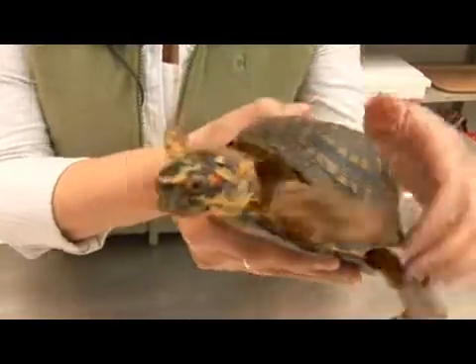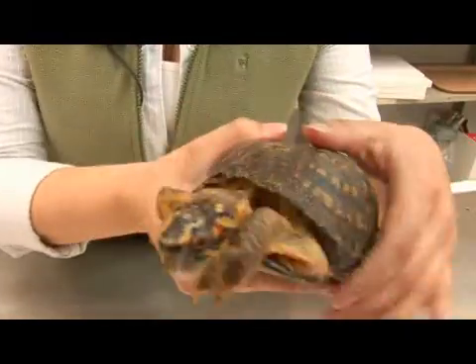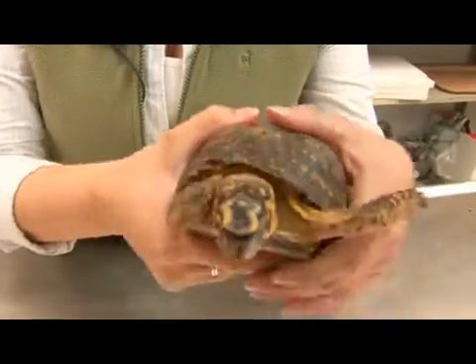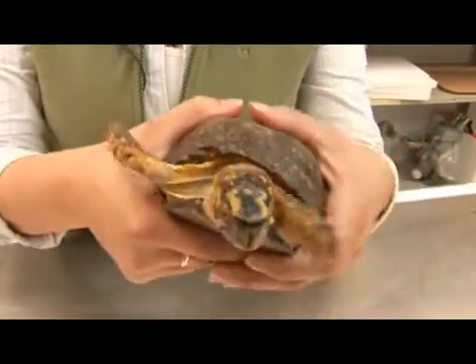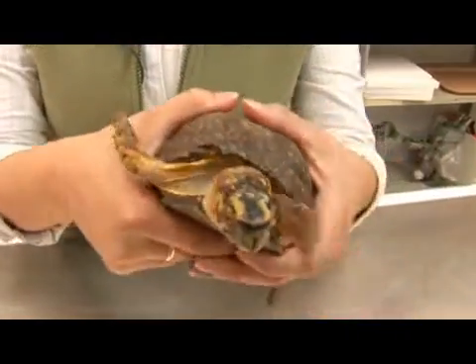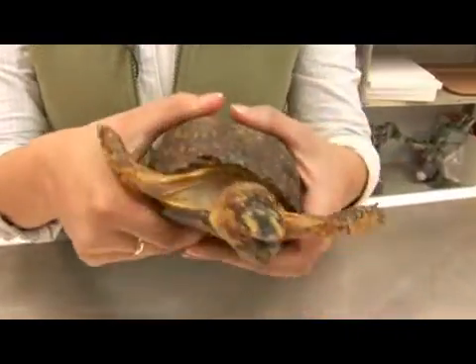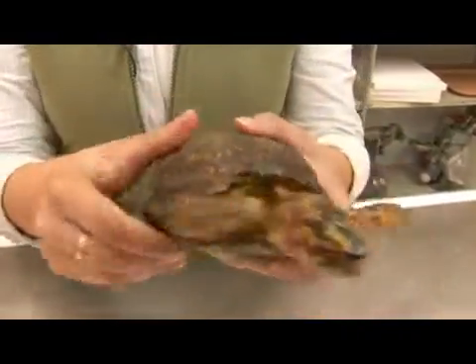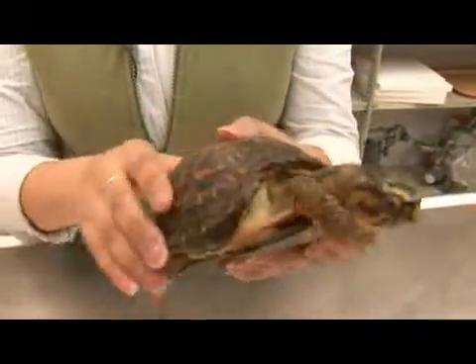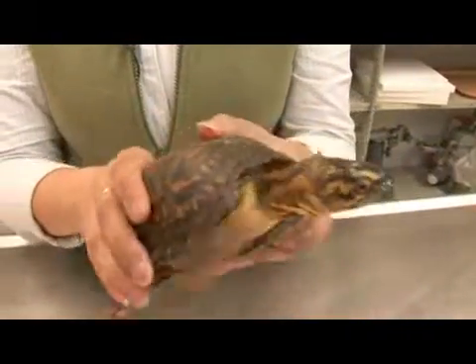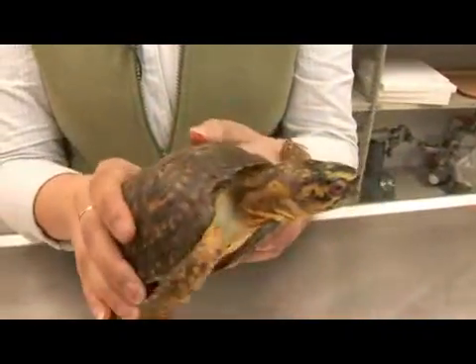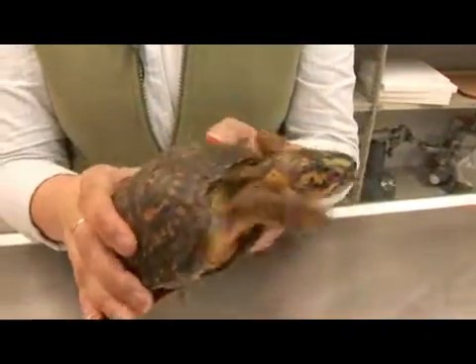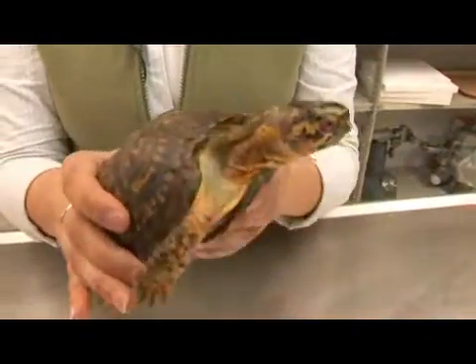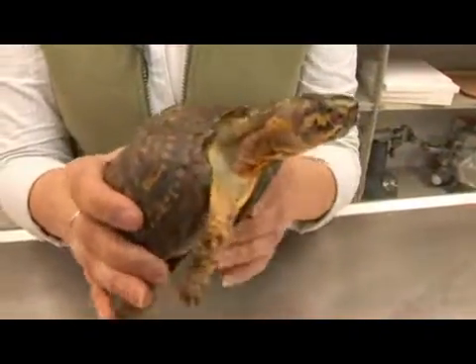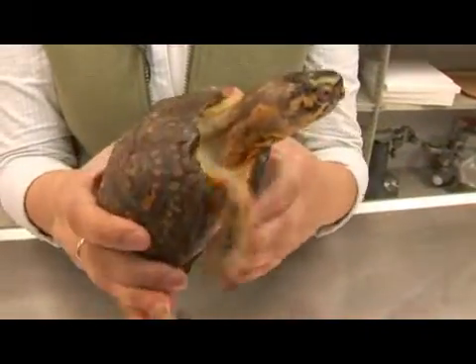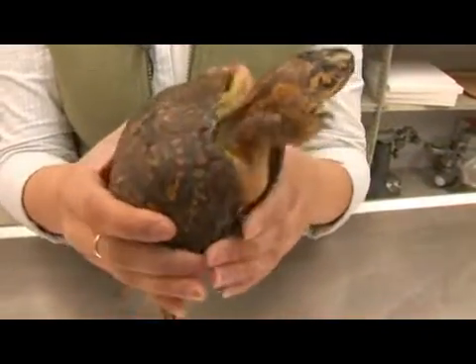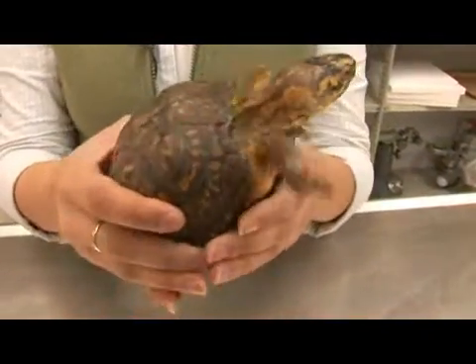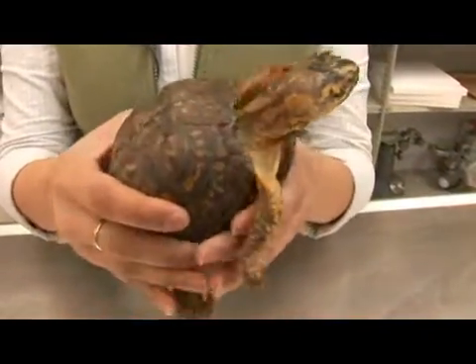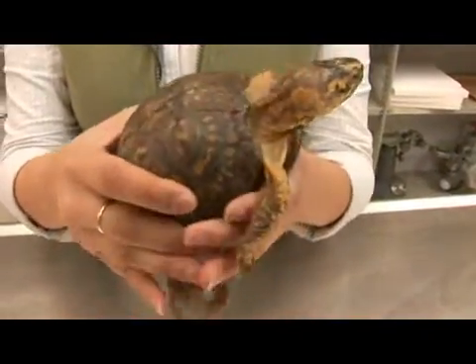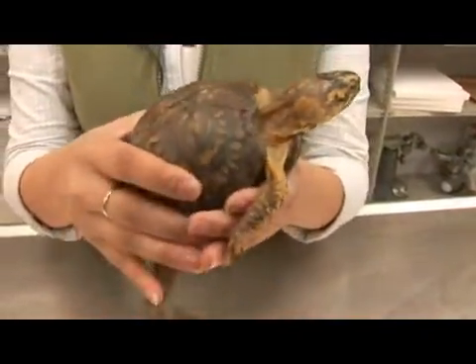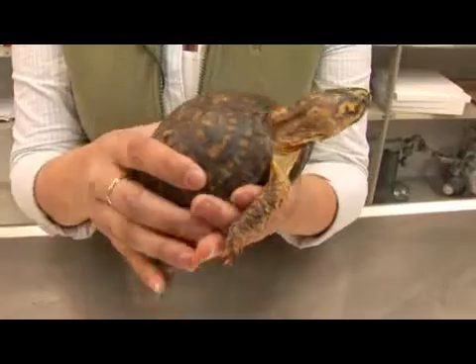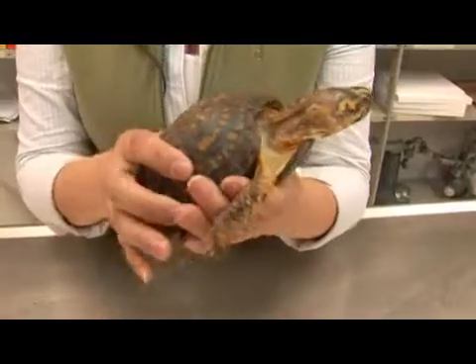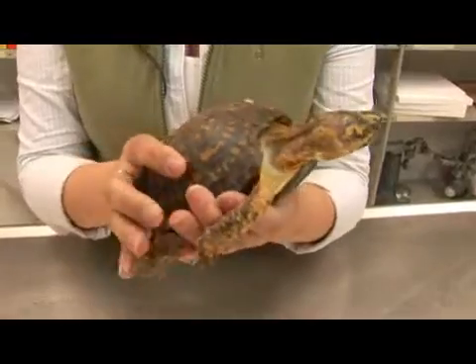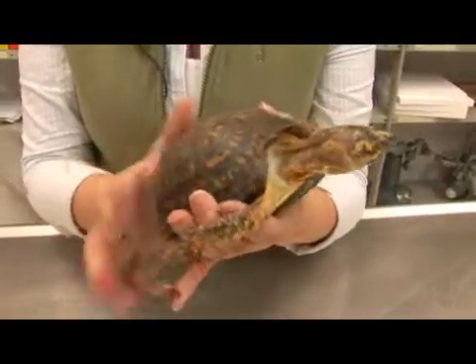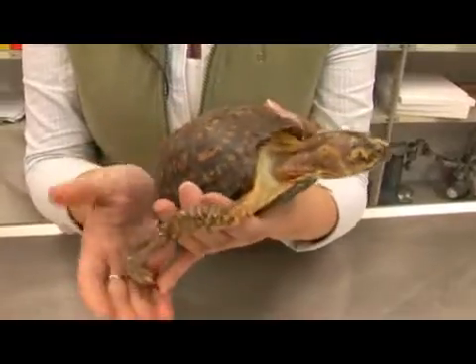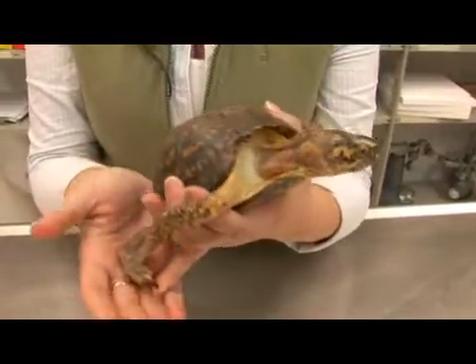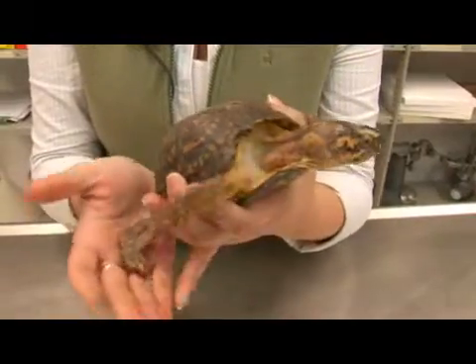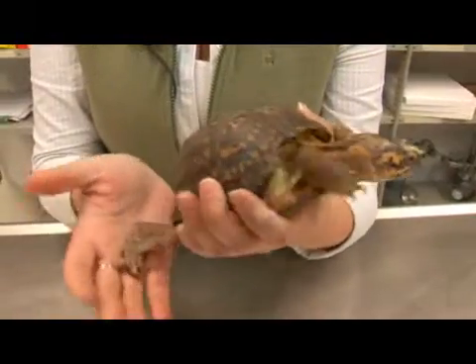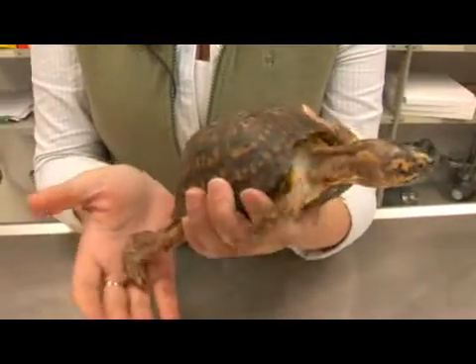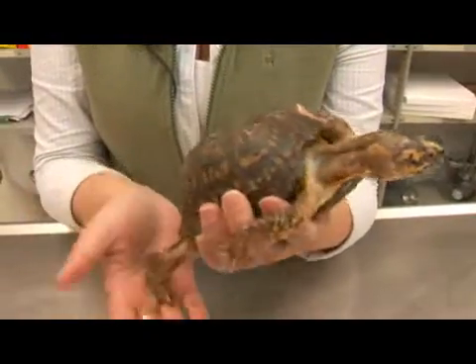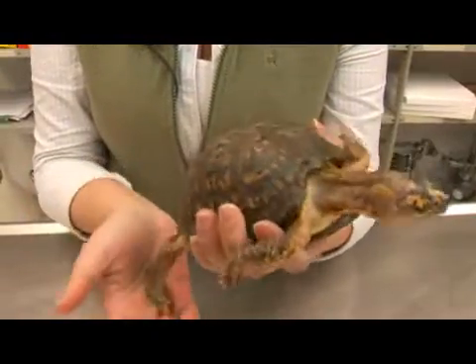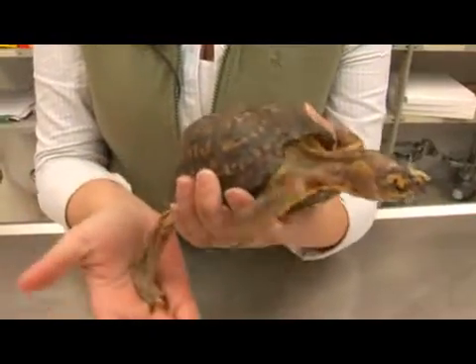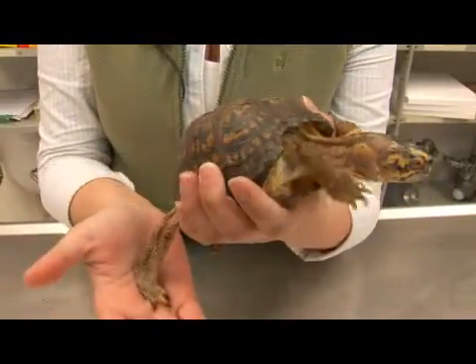In the wild, these guys can live up to 80 years, but in captivity they have been known to live between 60 and 100 years.